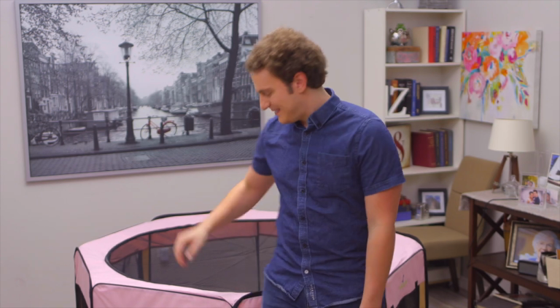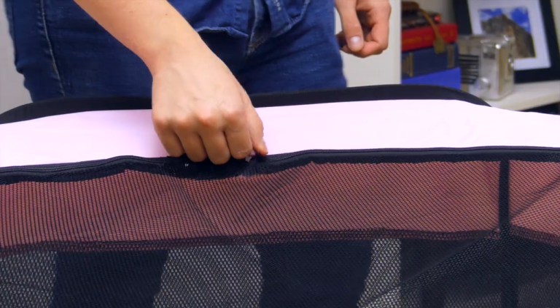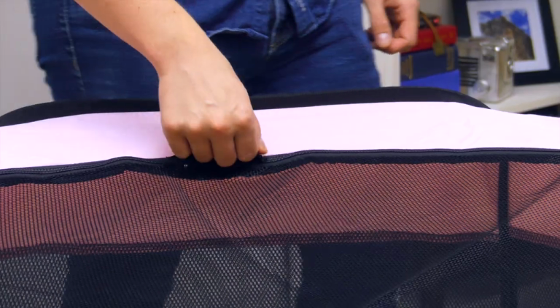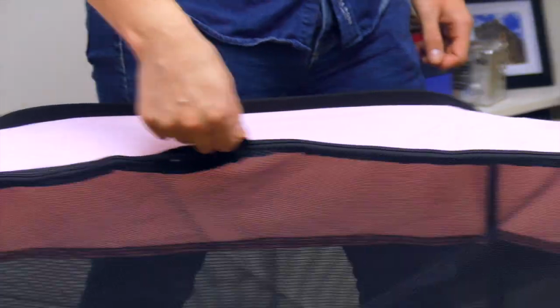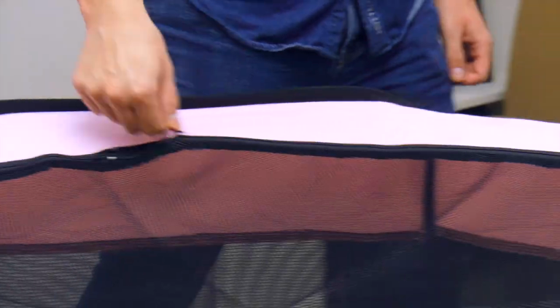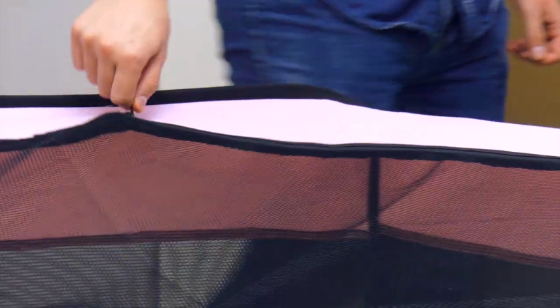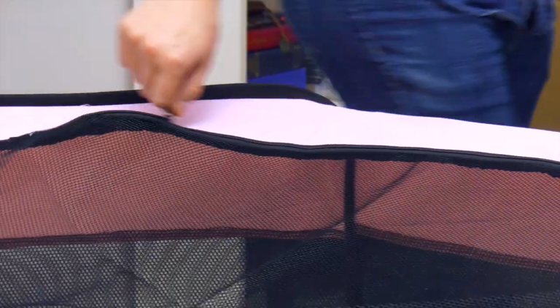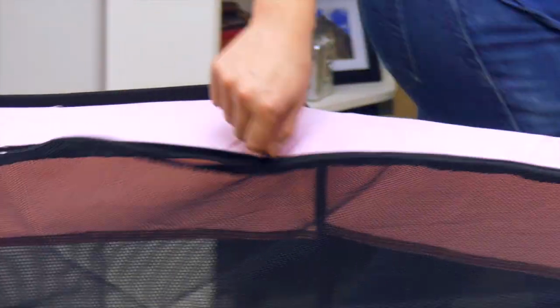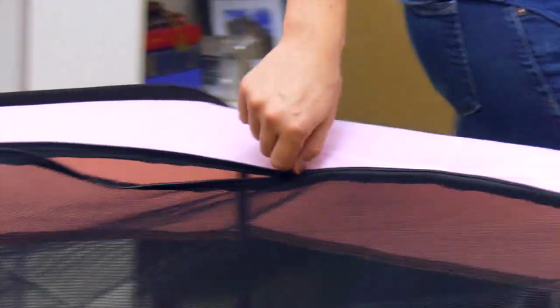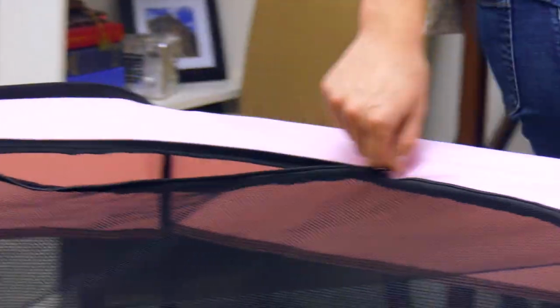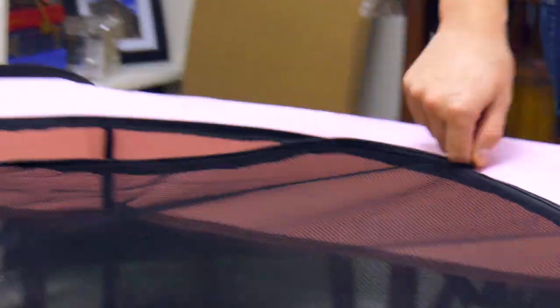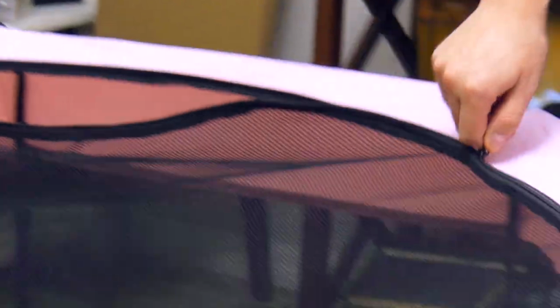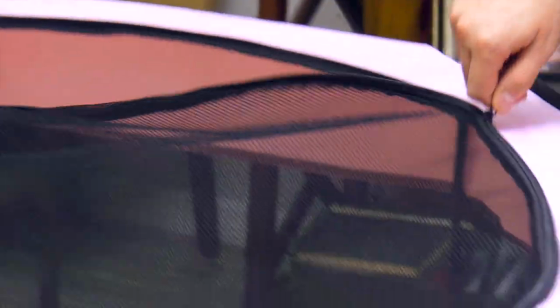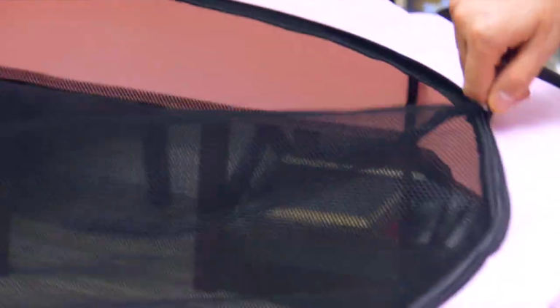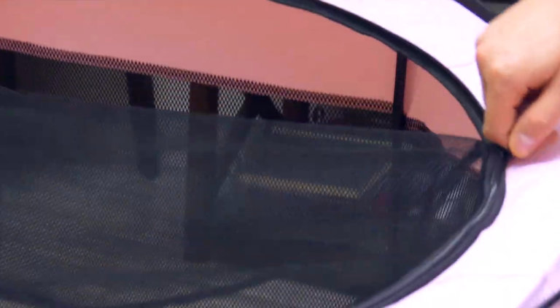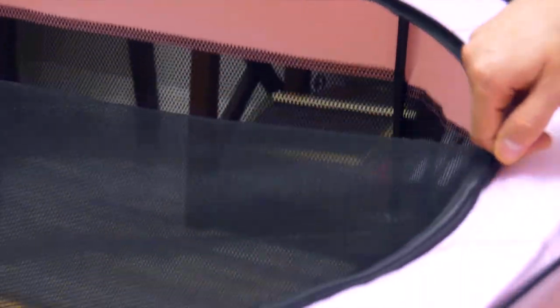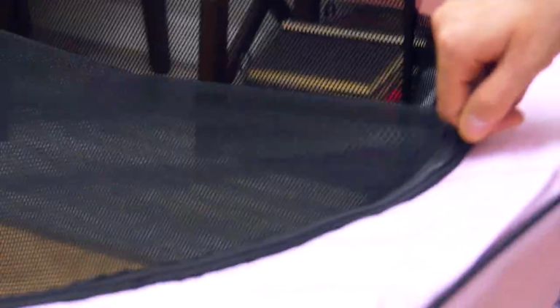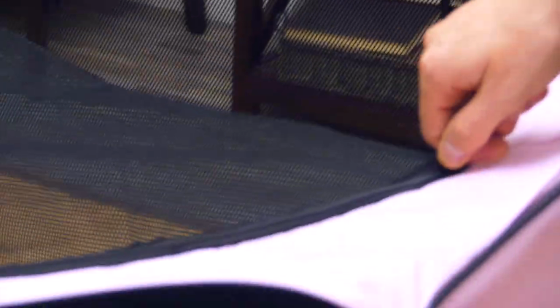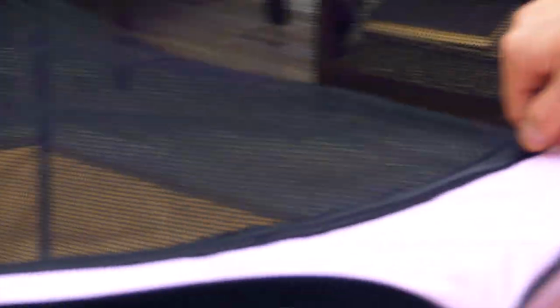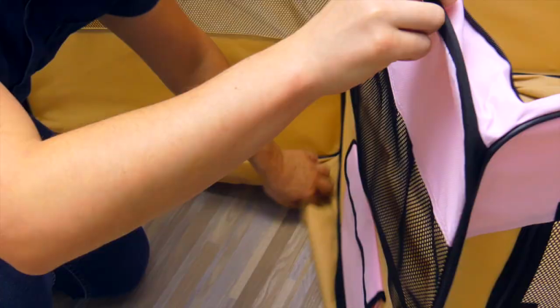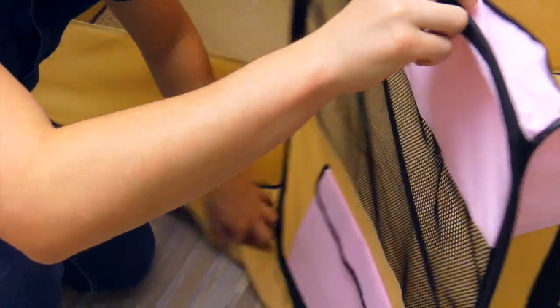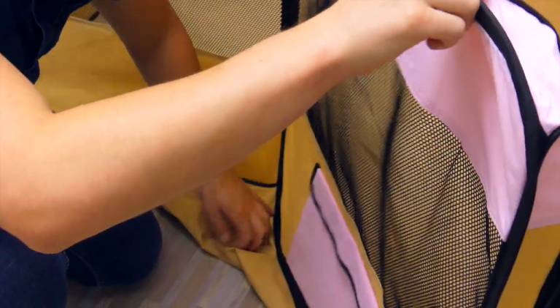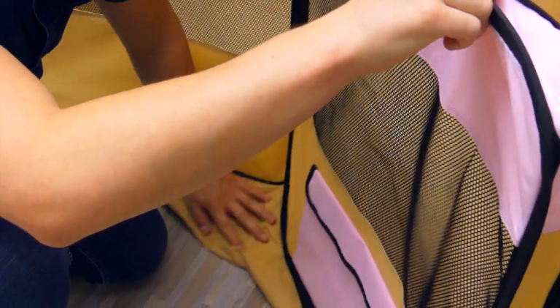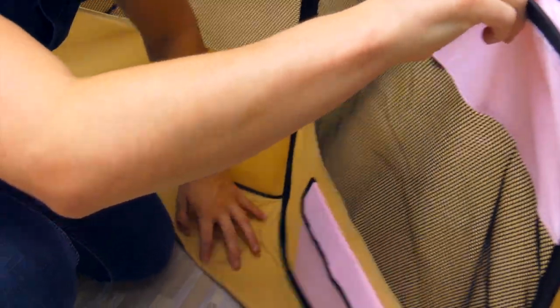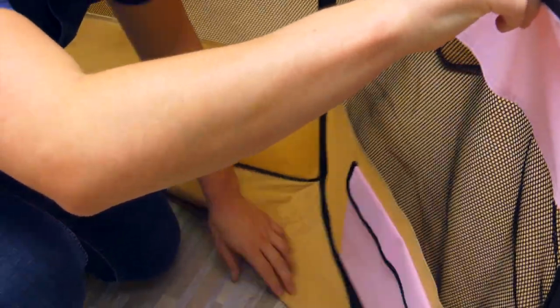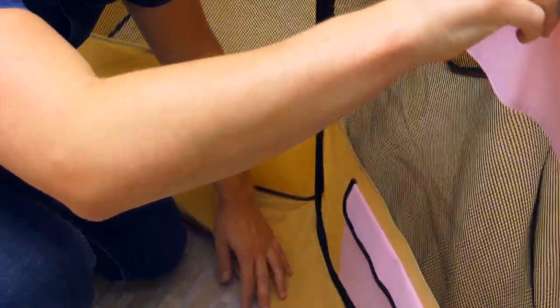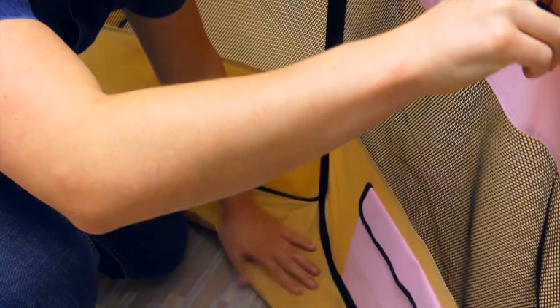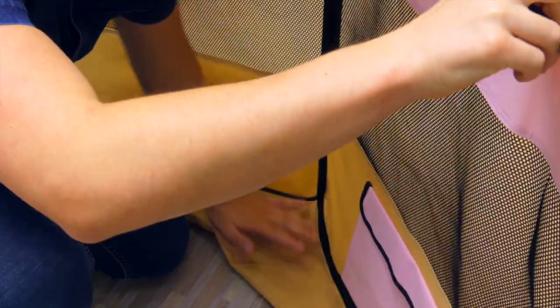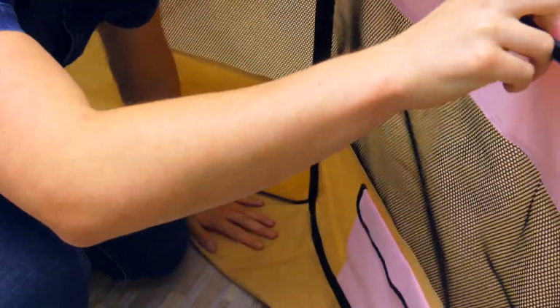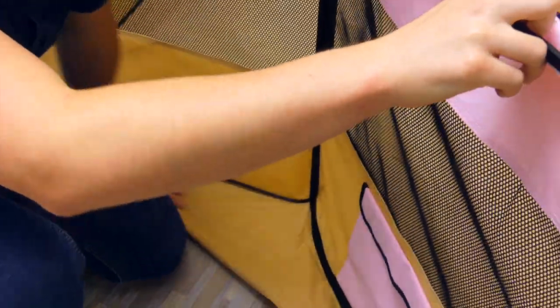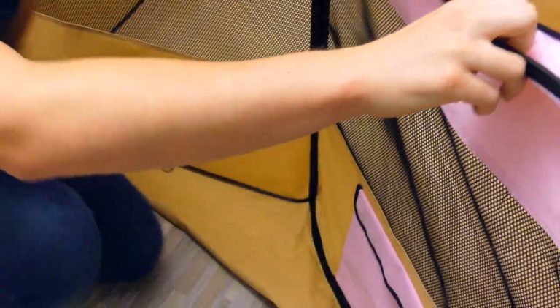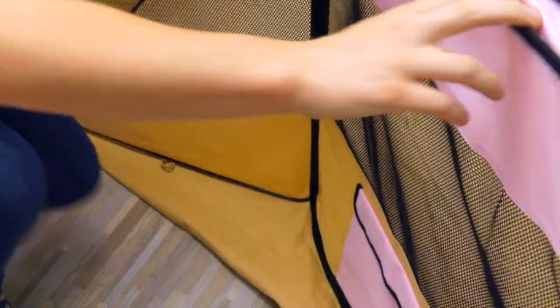Remove your mesh top. Be sure to pull down on the floor with each step so it doesn't get stuck between the panels.